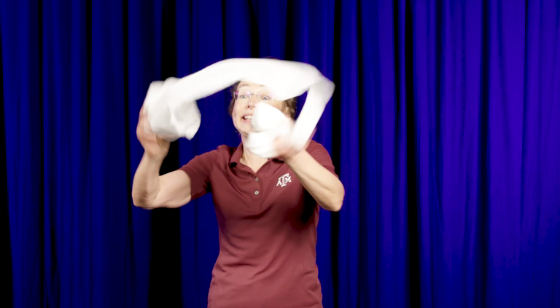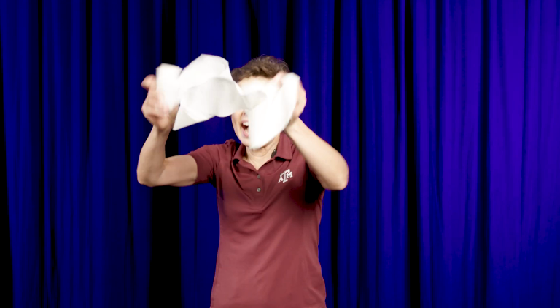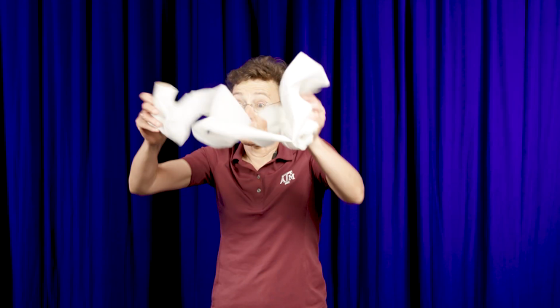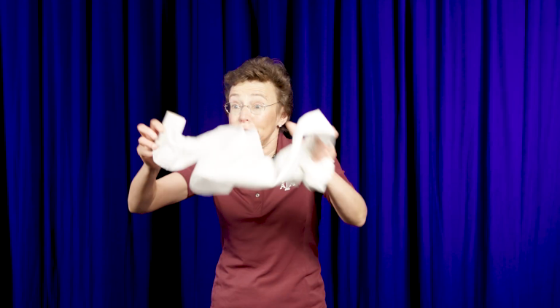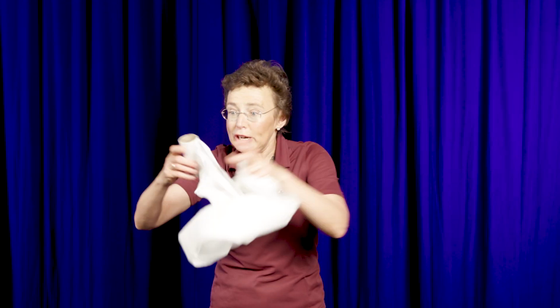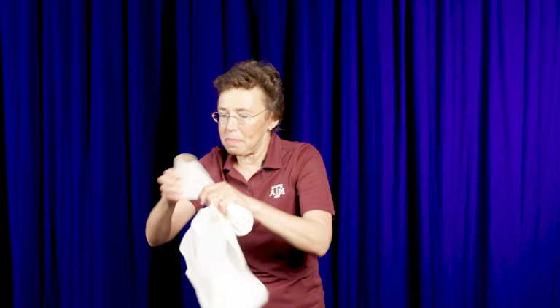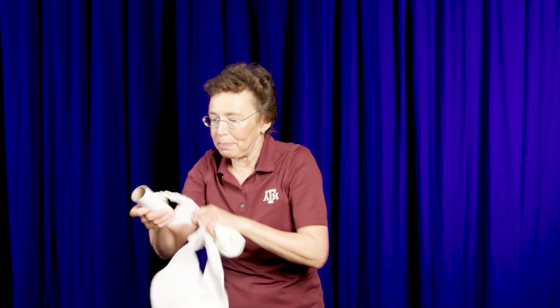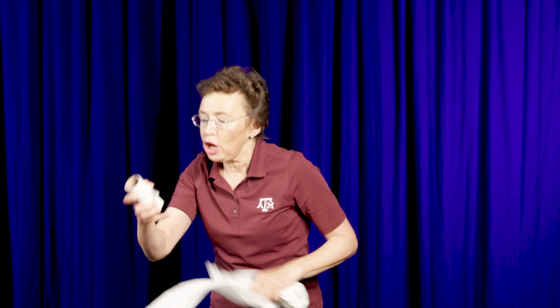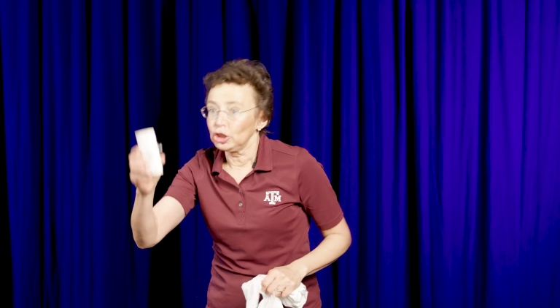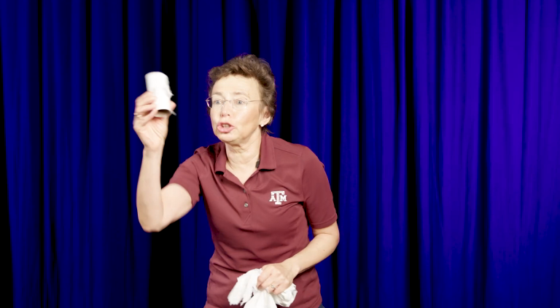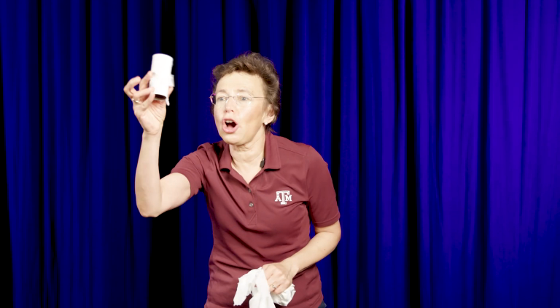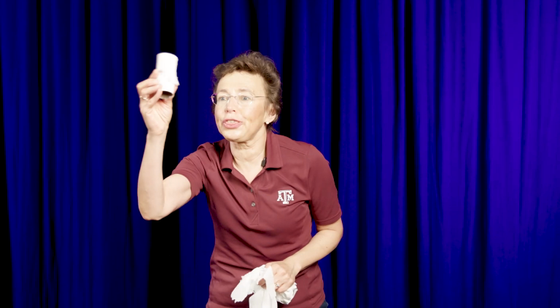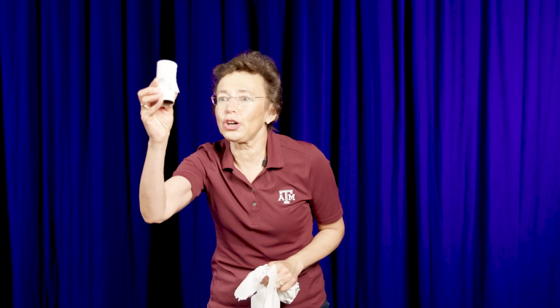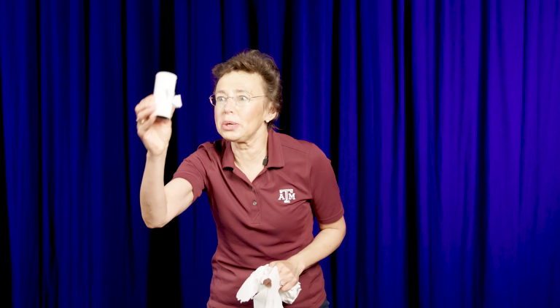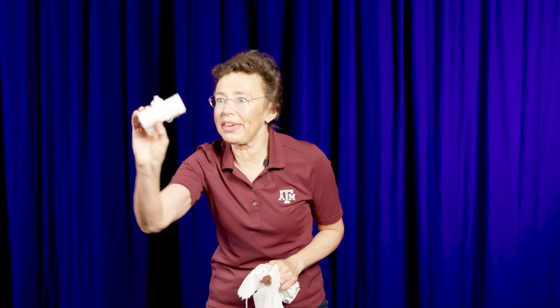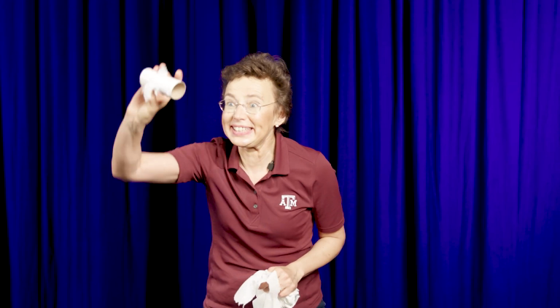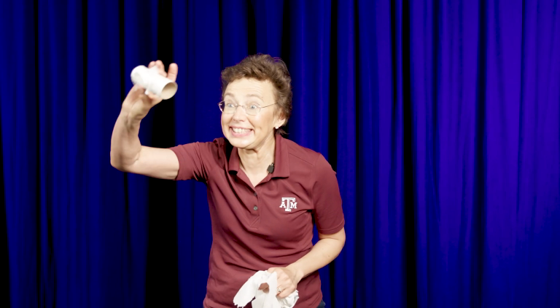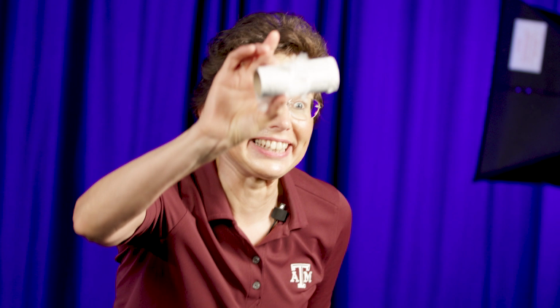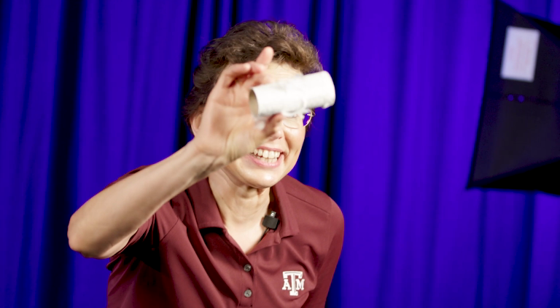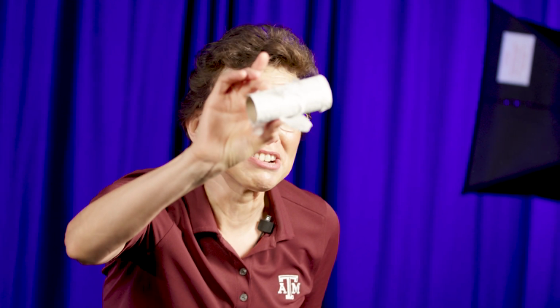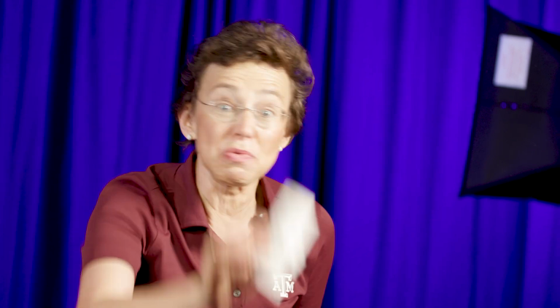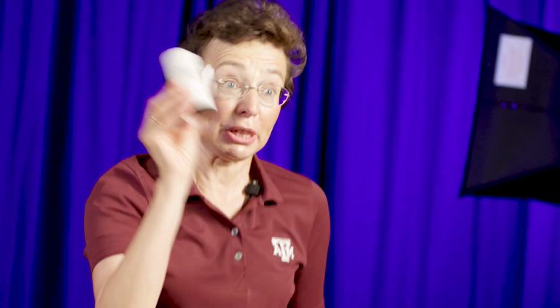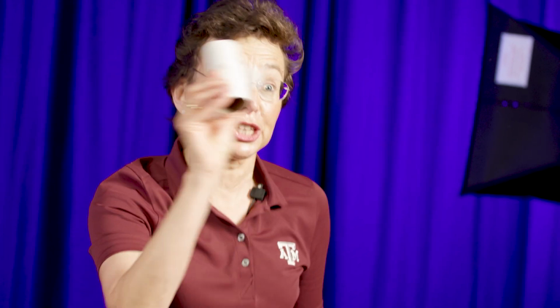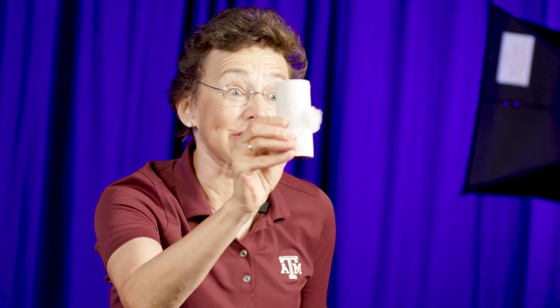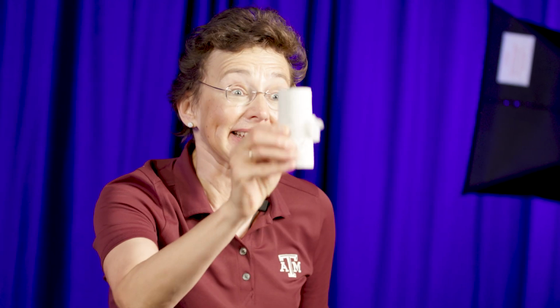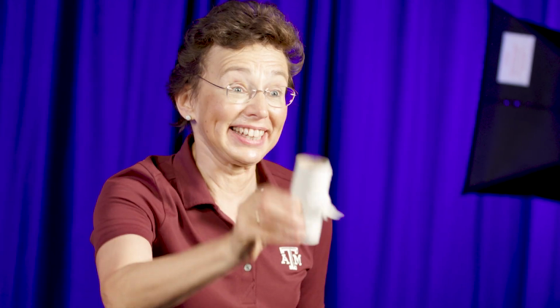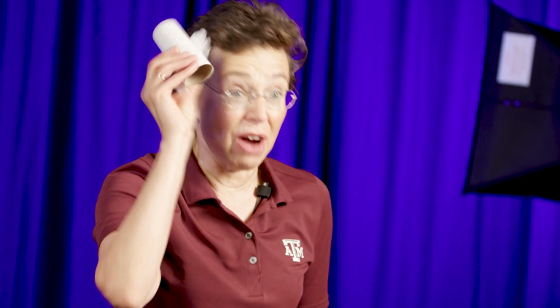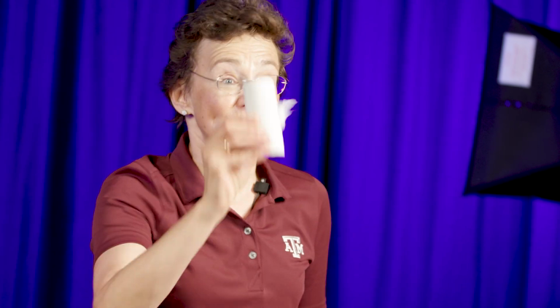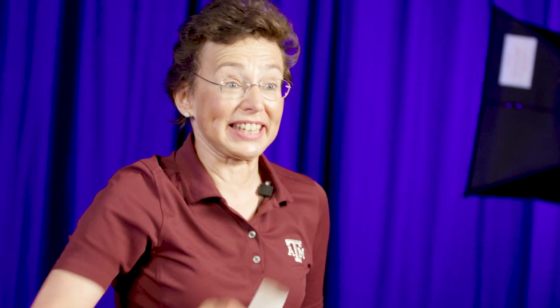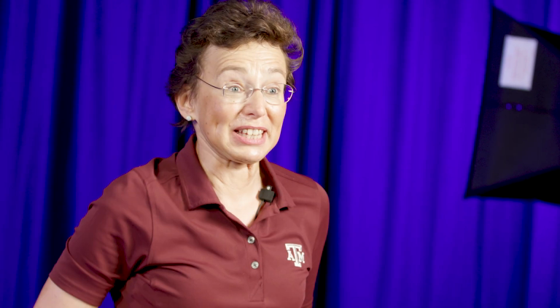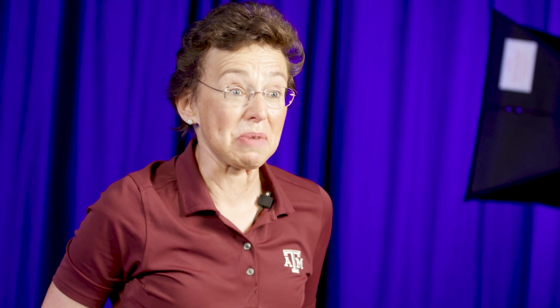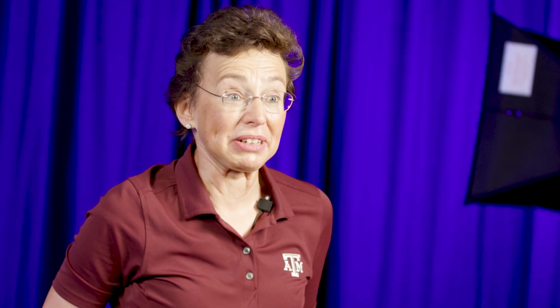When you are done with the toilet paper, do not throw away this cylinder — we will use it in our next physics experiment.